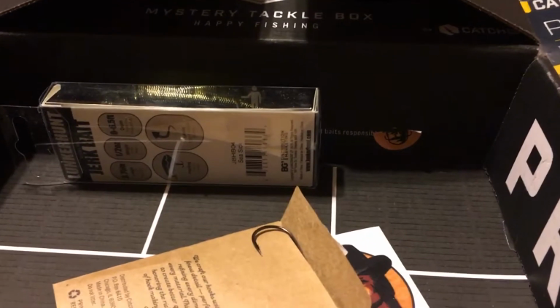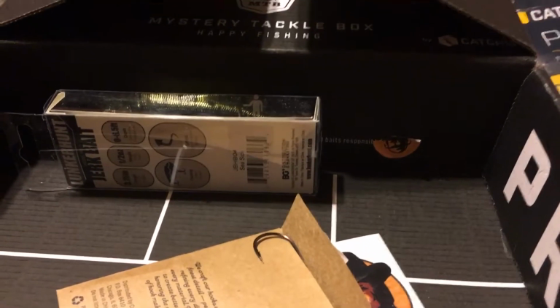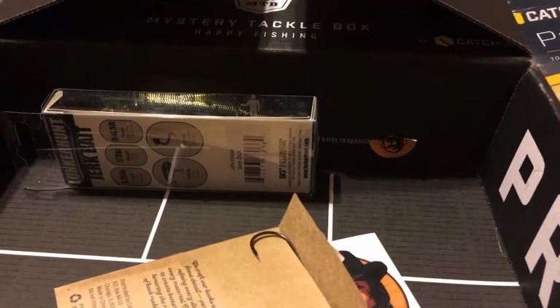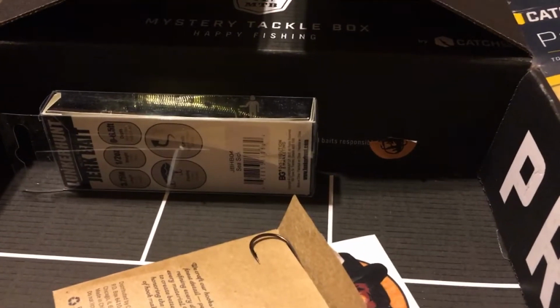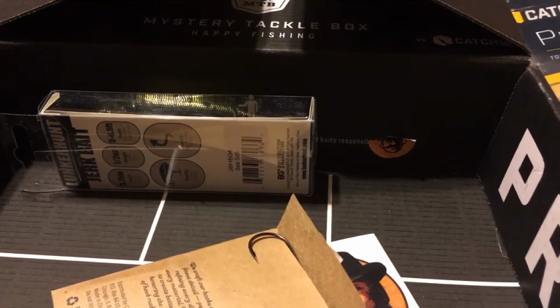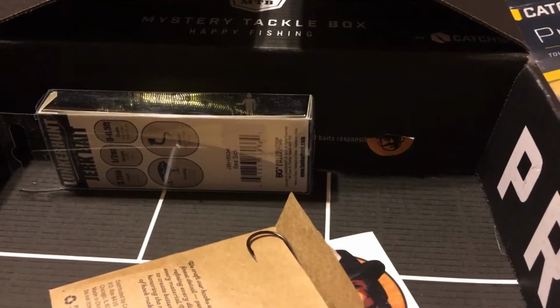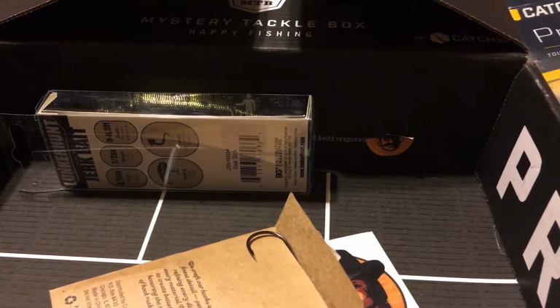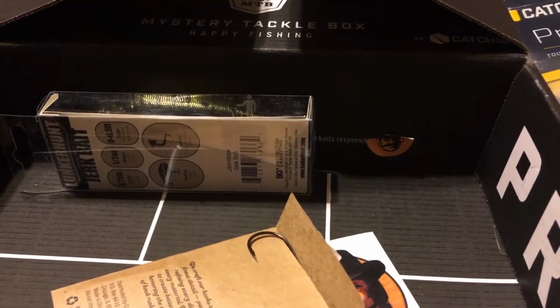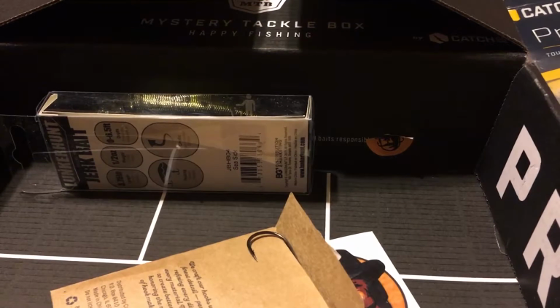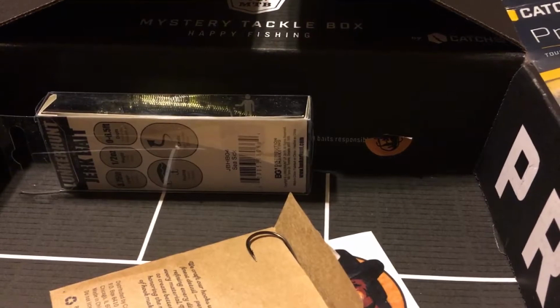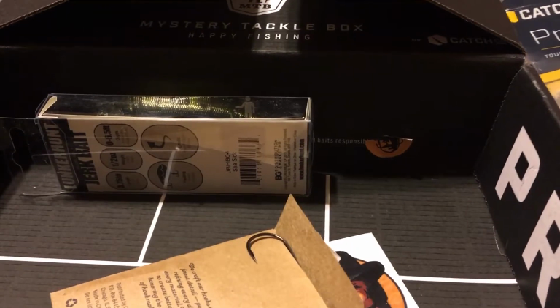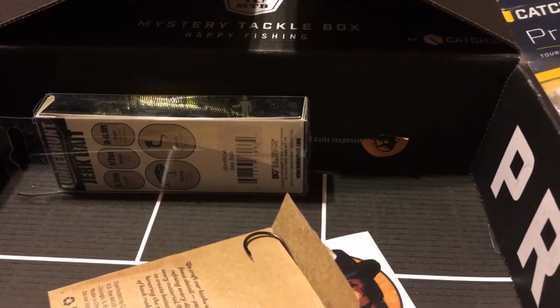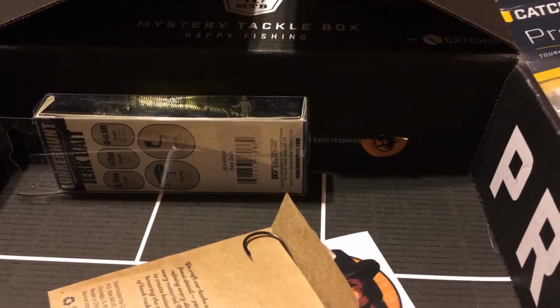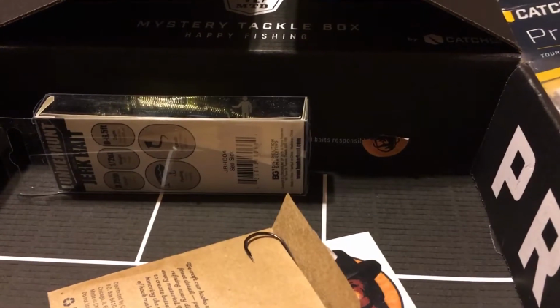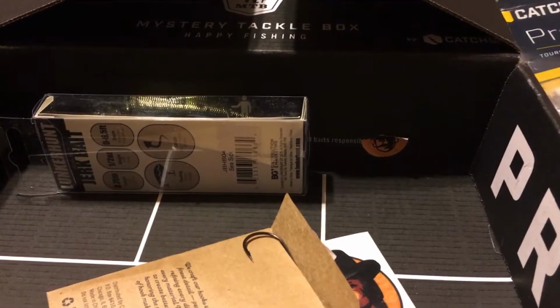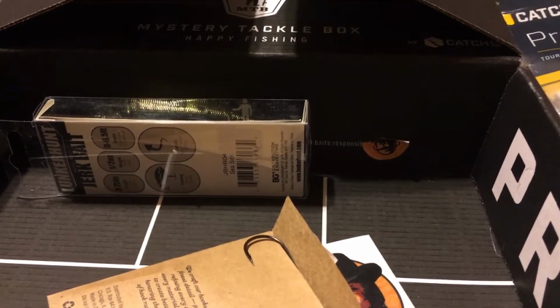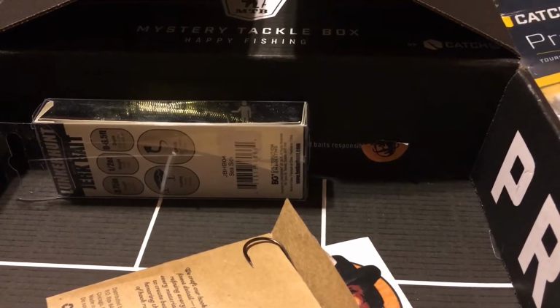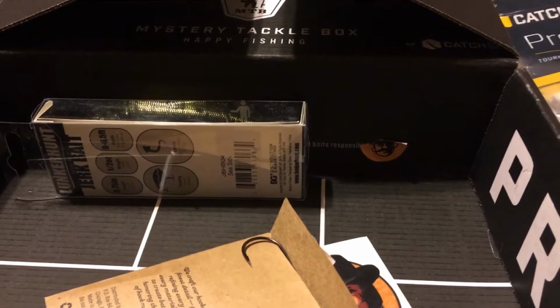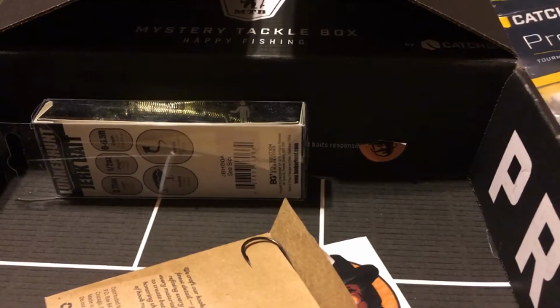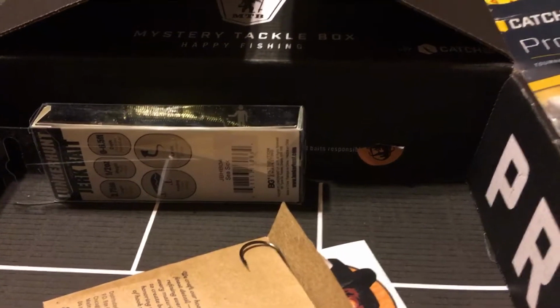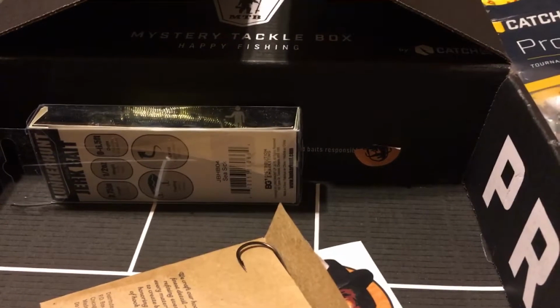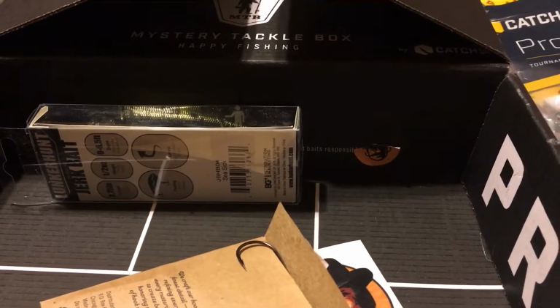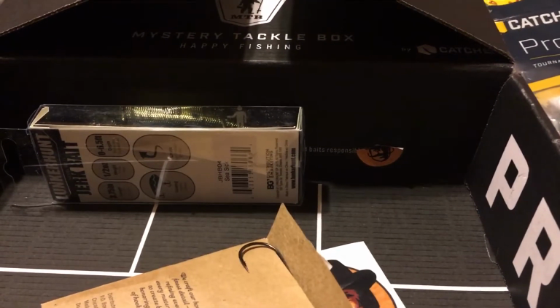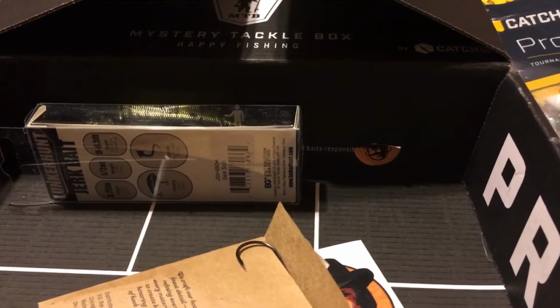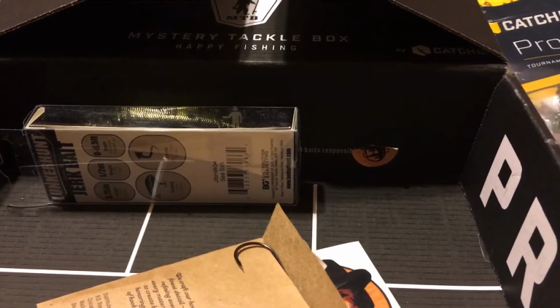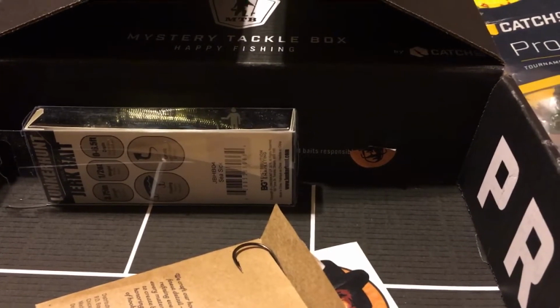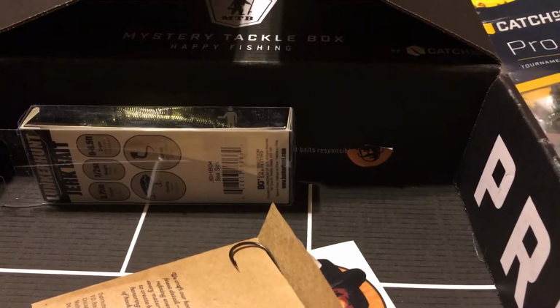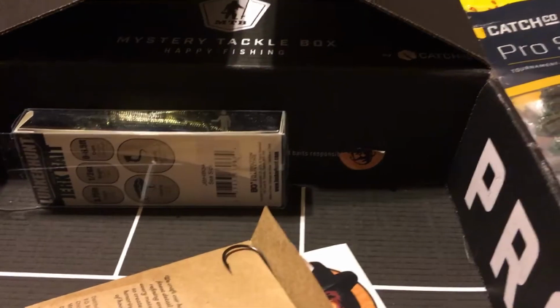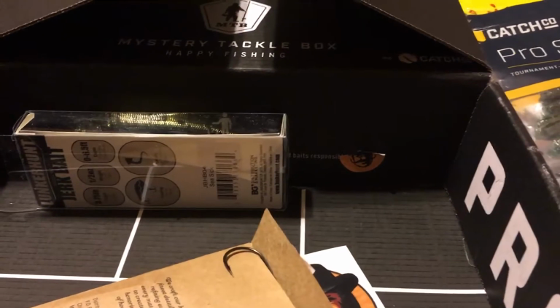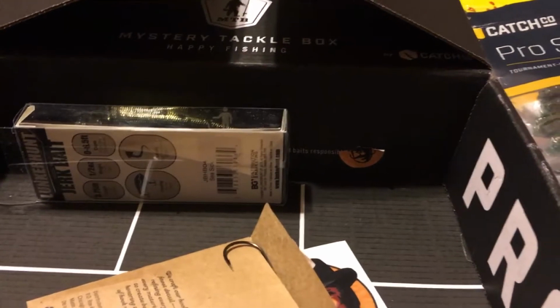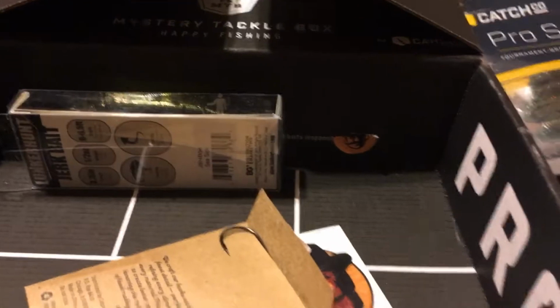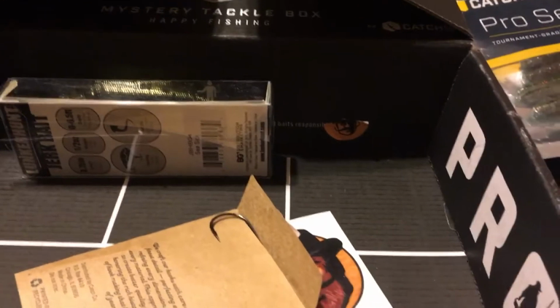Next we got from Lunker Hunt, the Kraken Jerkbait, that goes for $3.99.